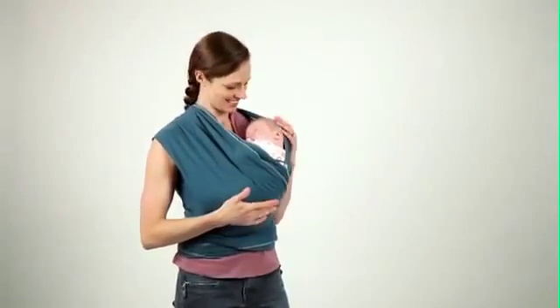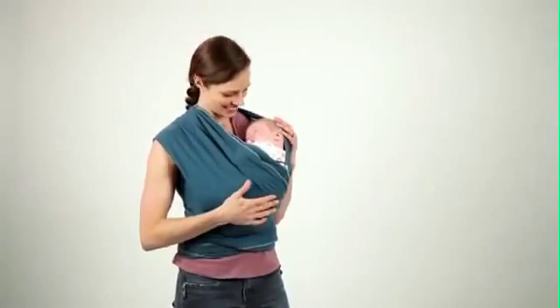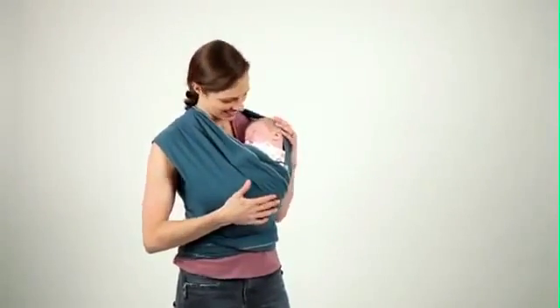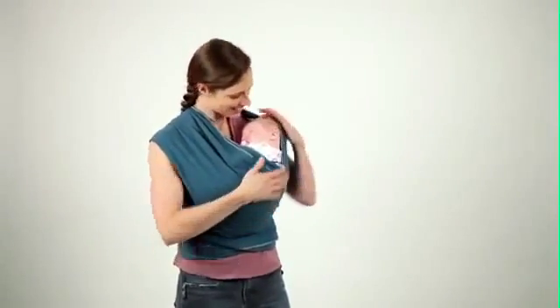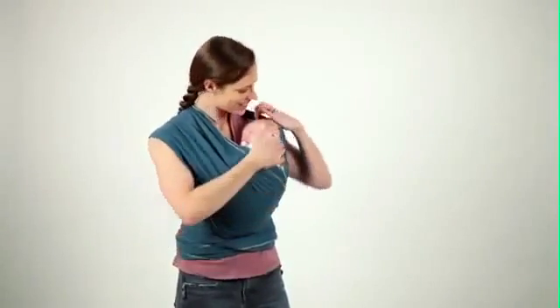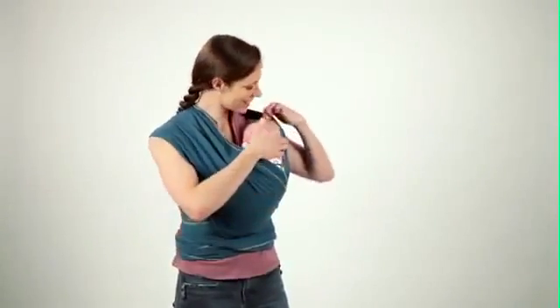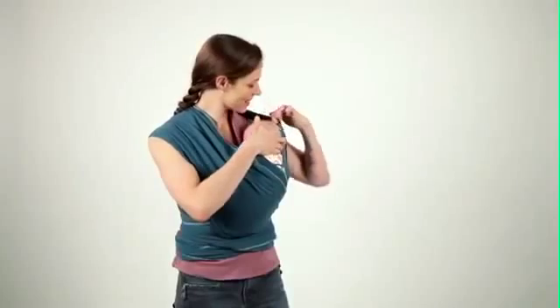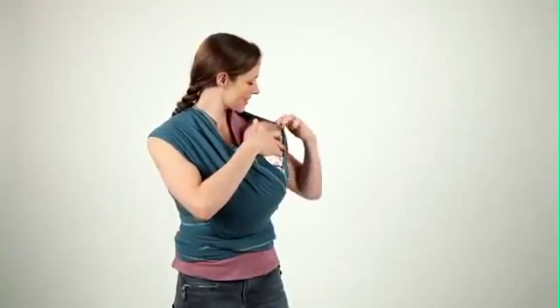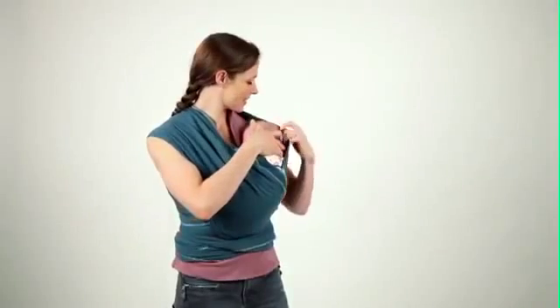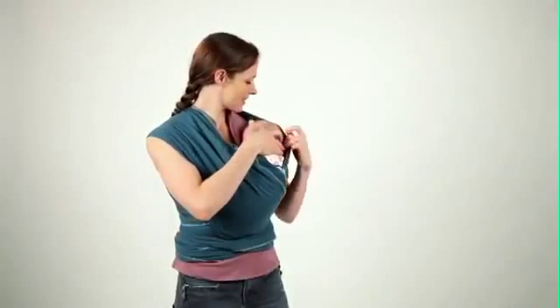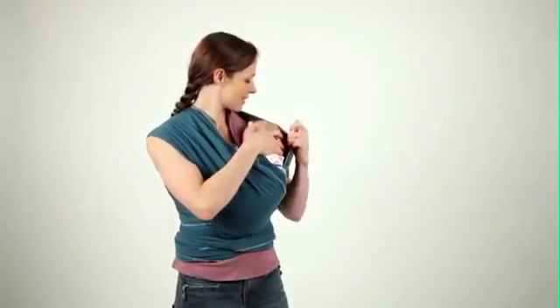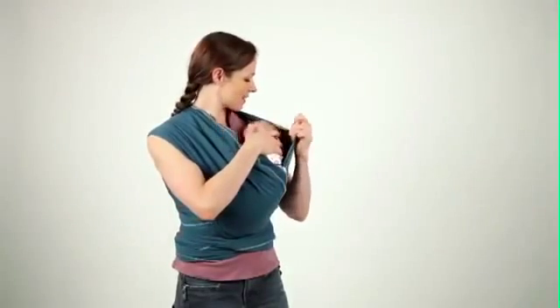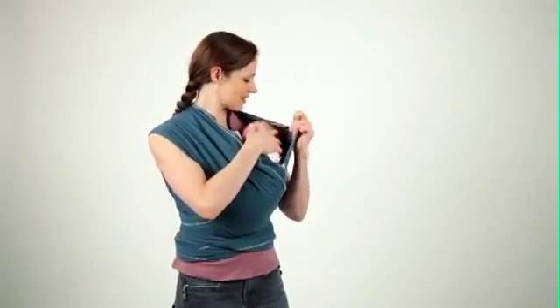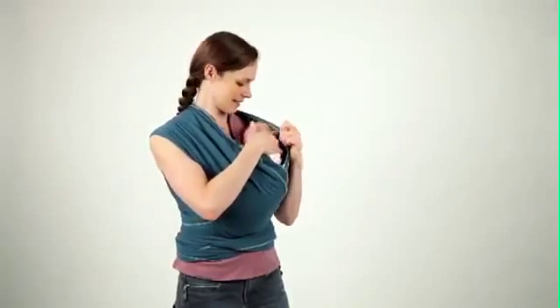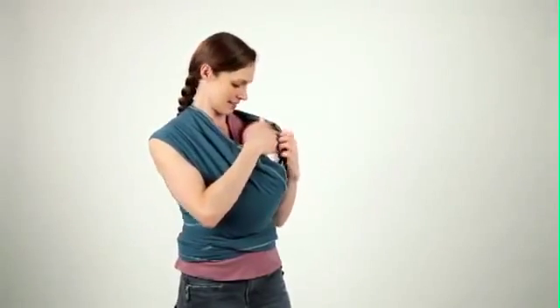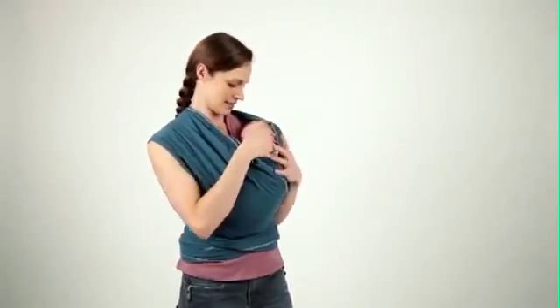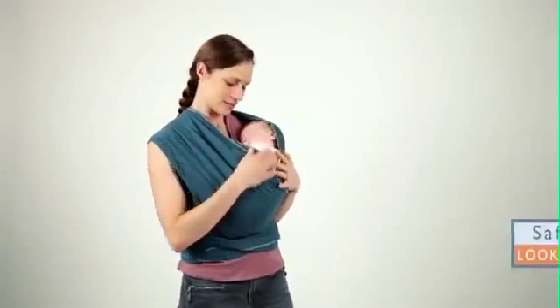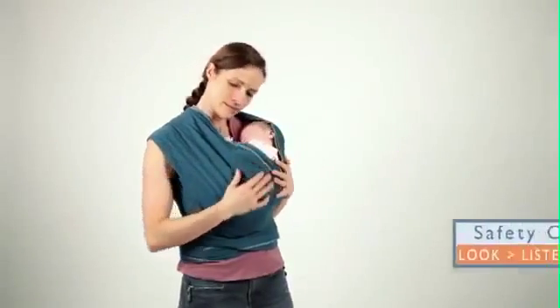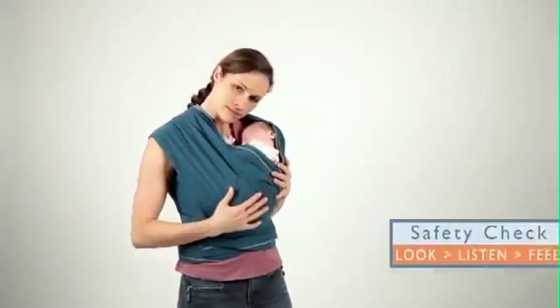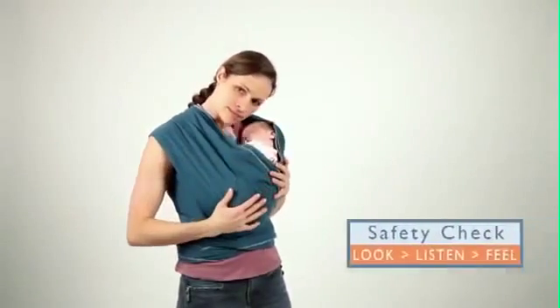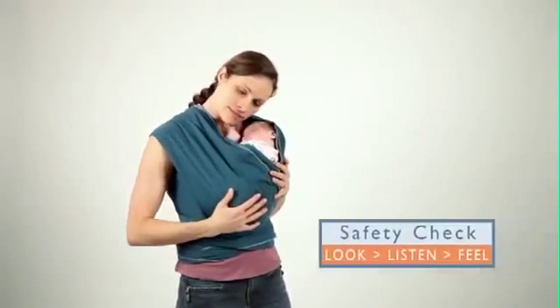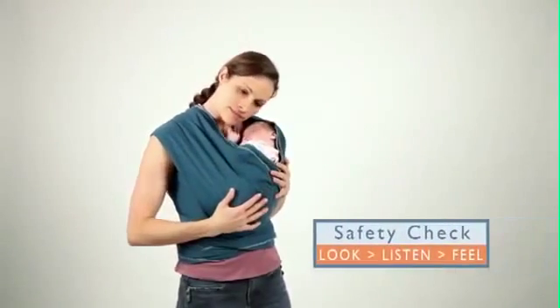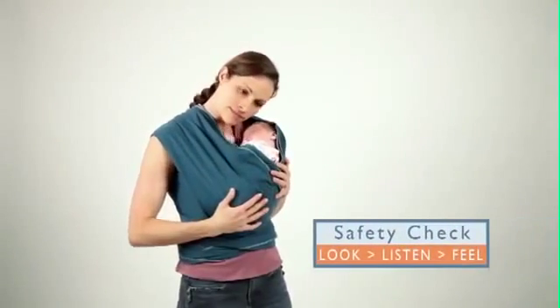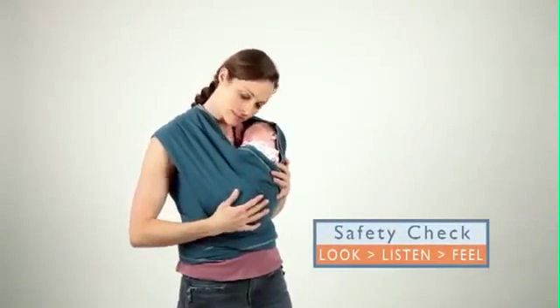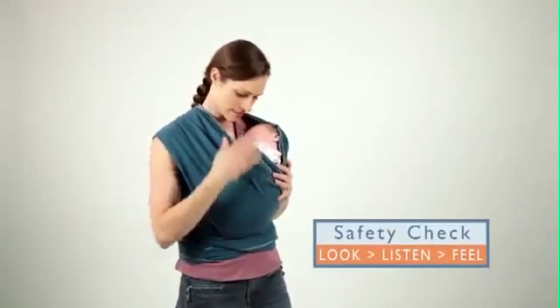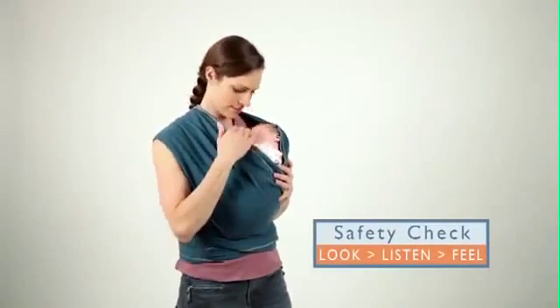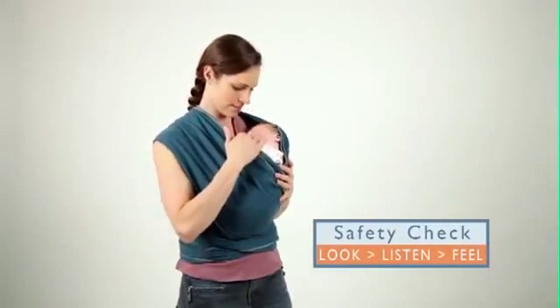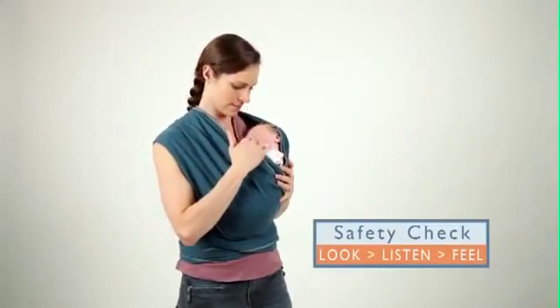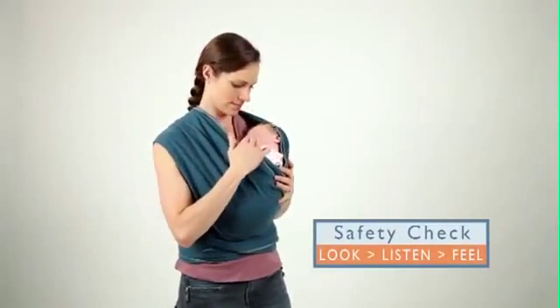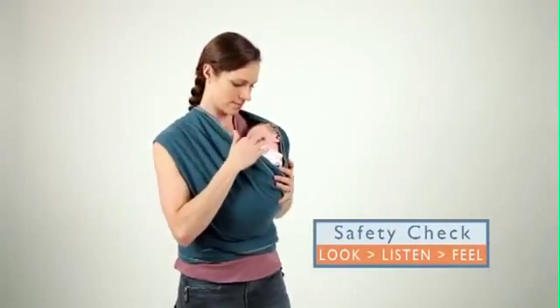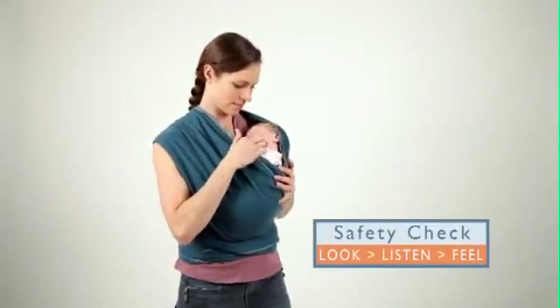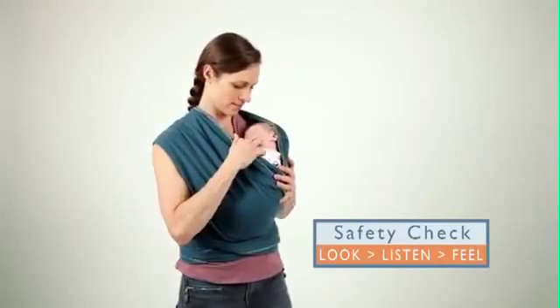Once baby is in the wrap, perform the Mobi safety check often, especially with babies younger than four months old.